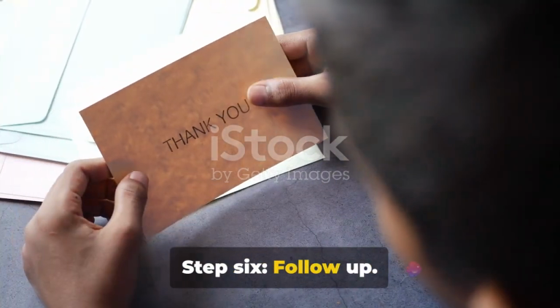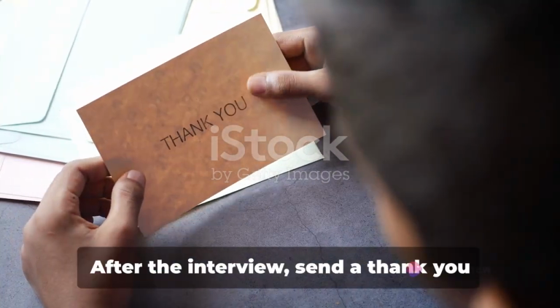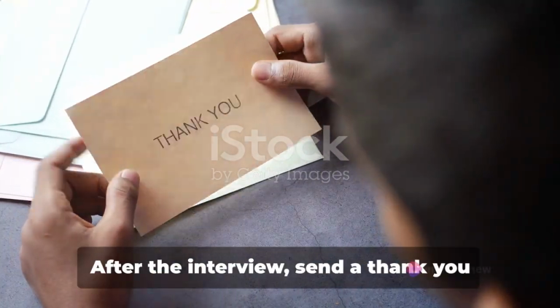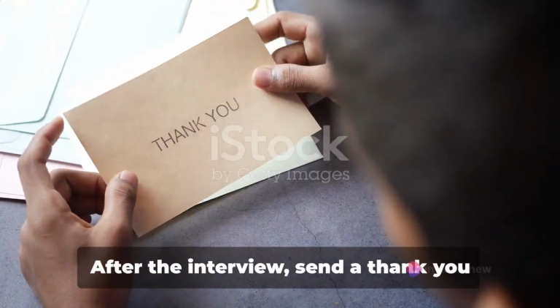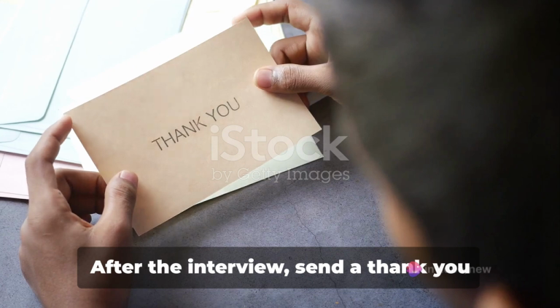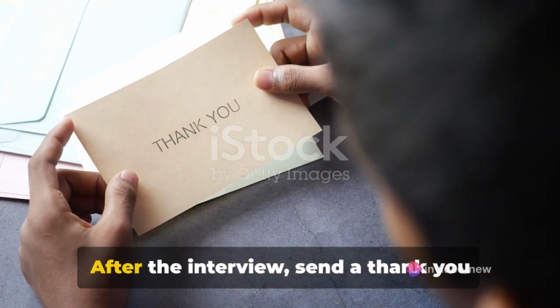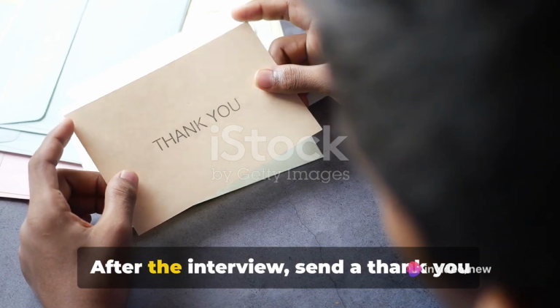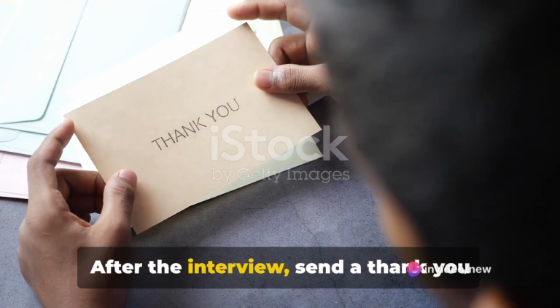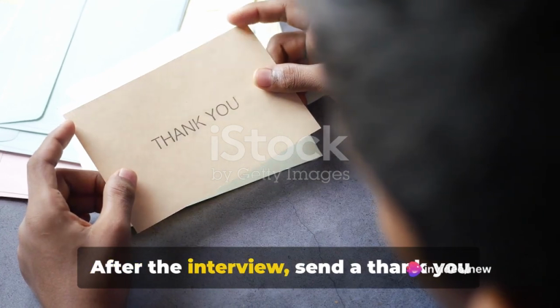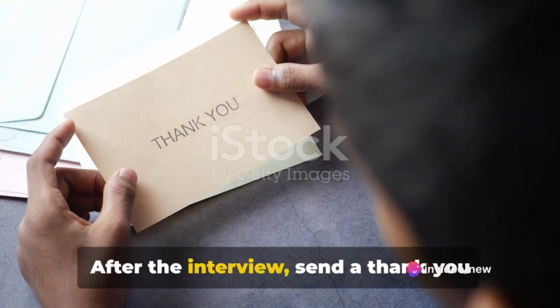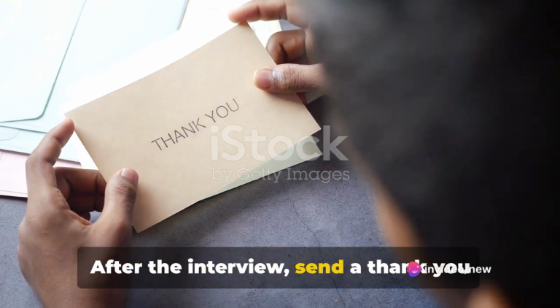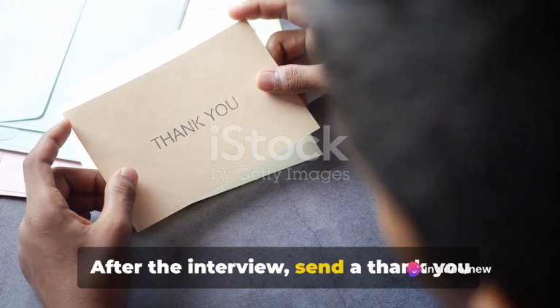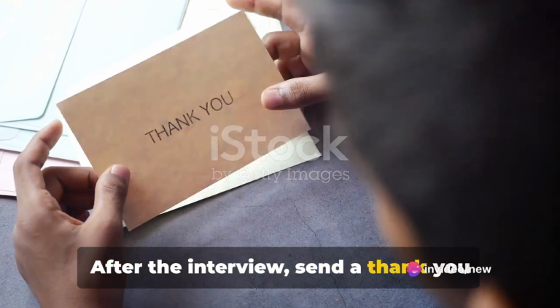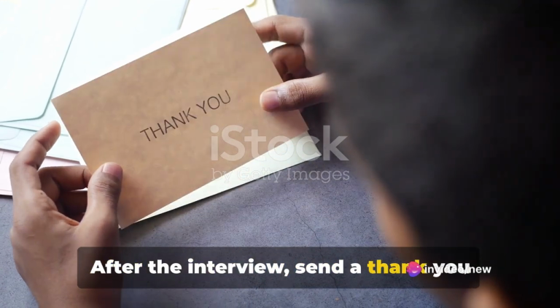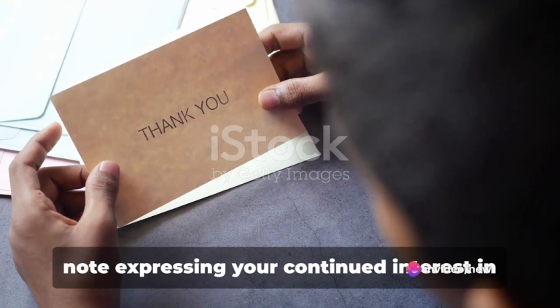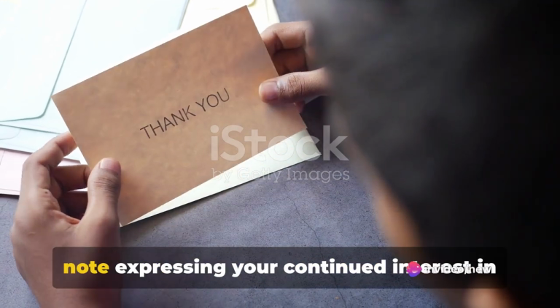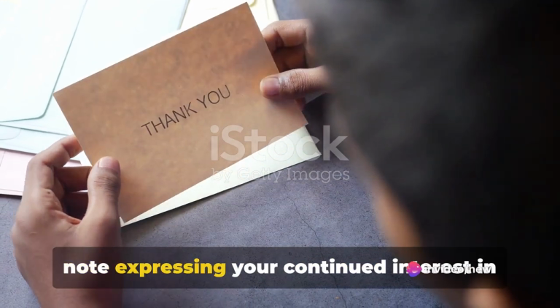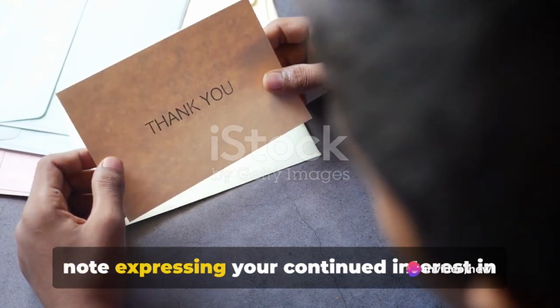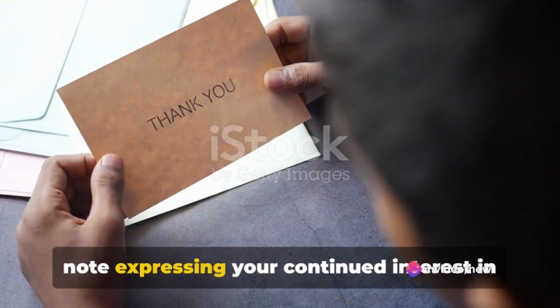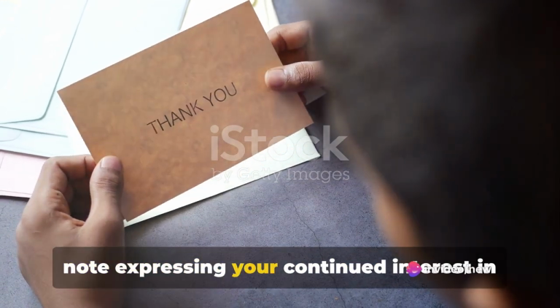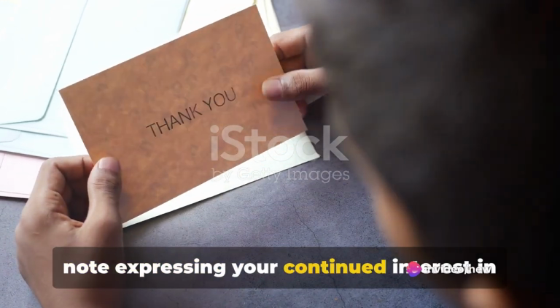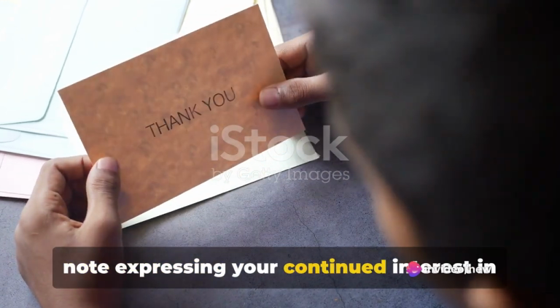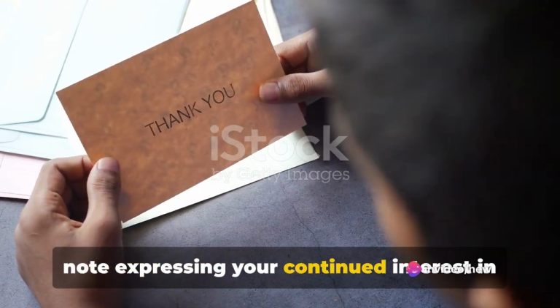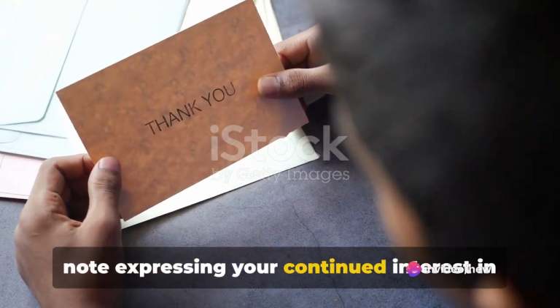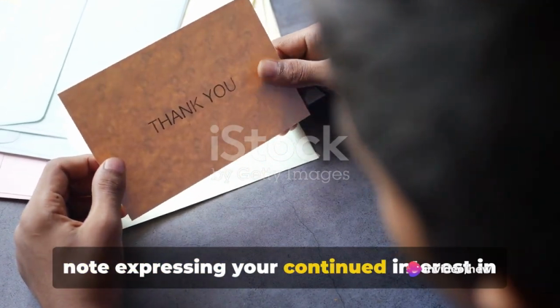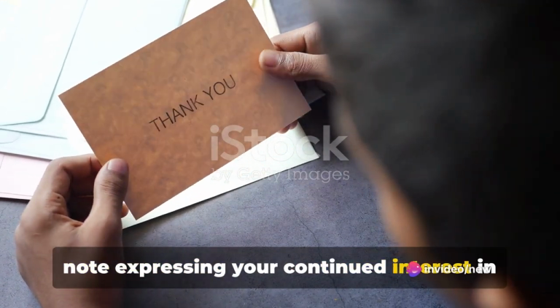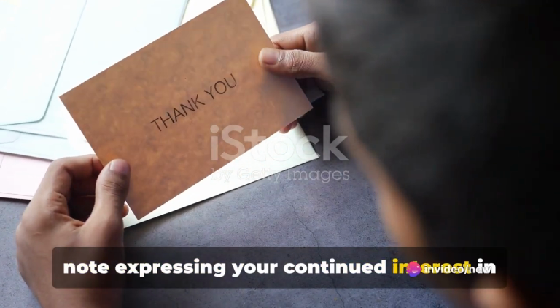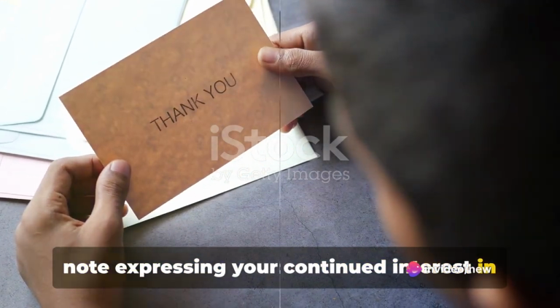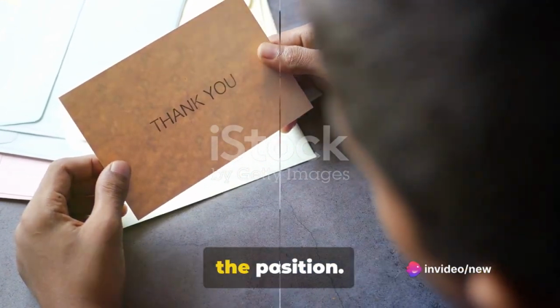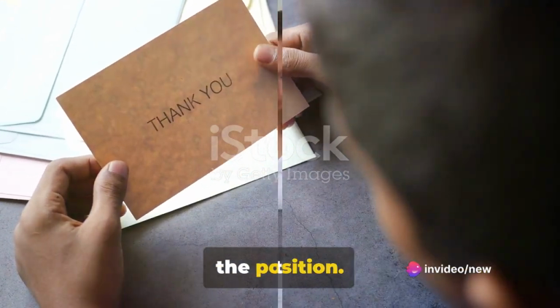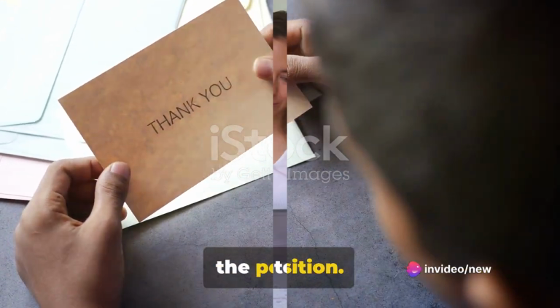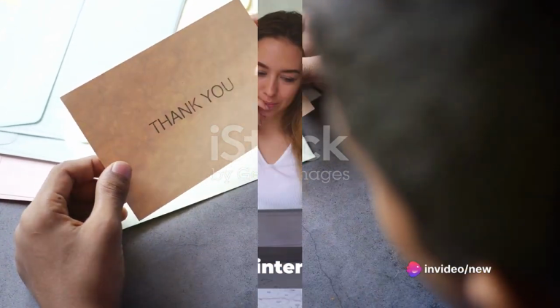Step 6: Follow up. After the interview, send a thank you note expressing your continued interest in the position.